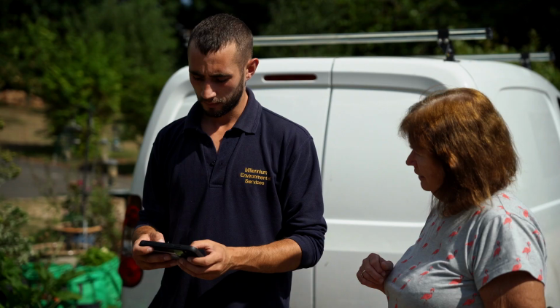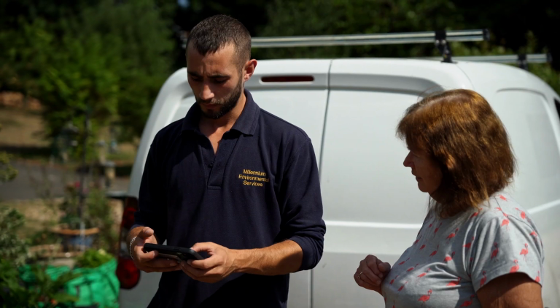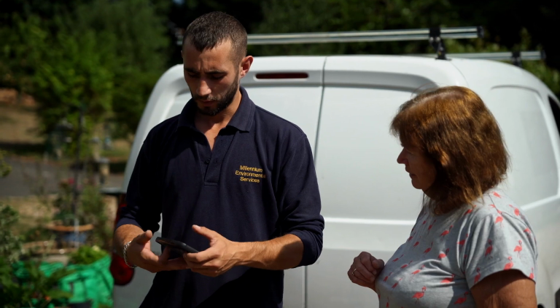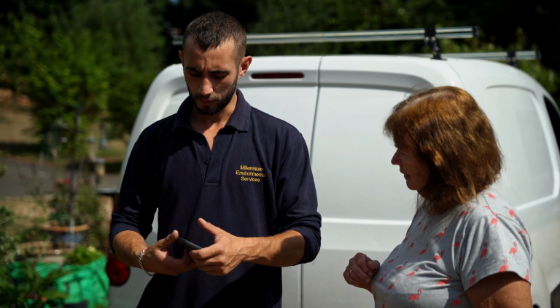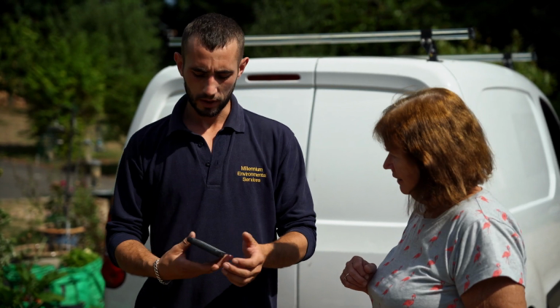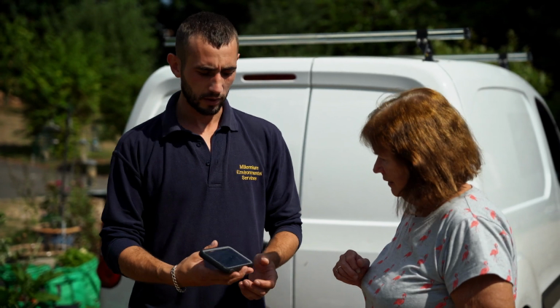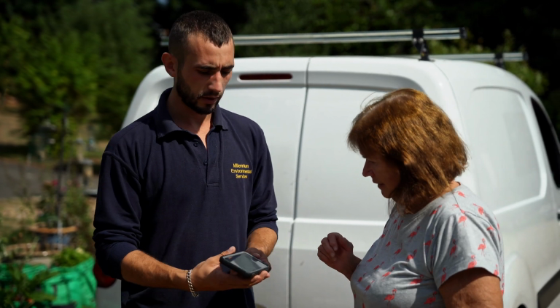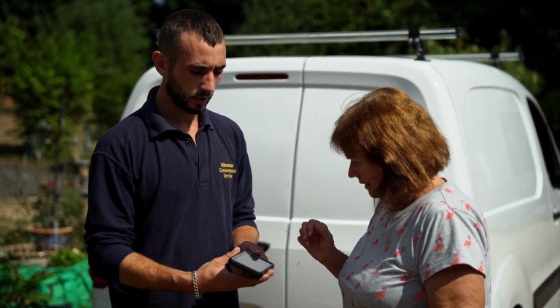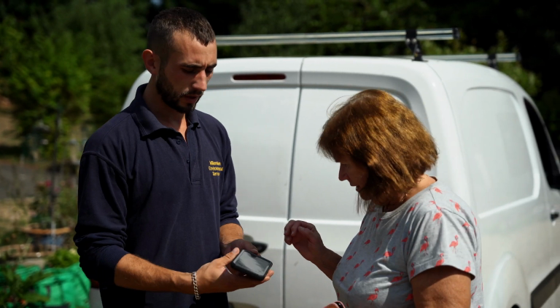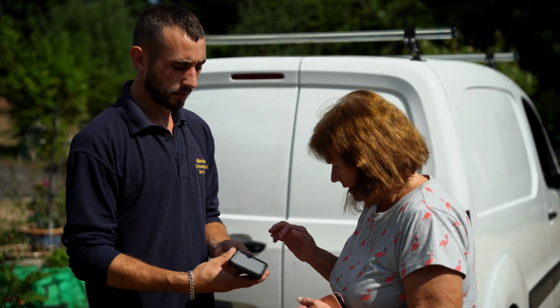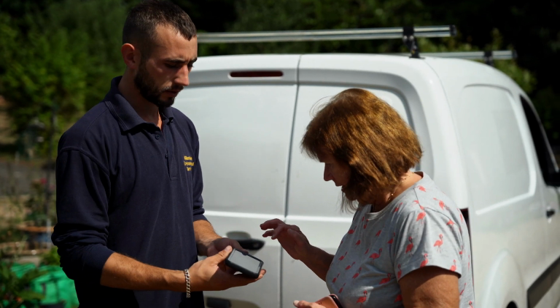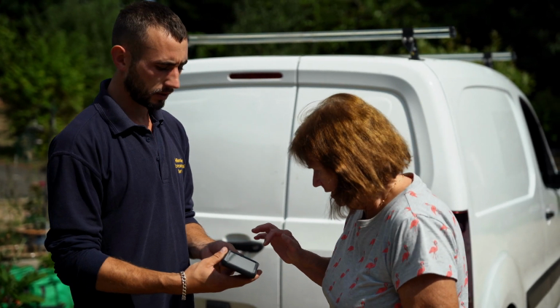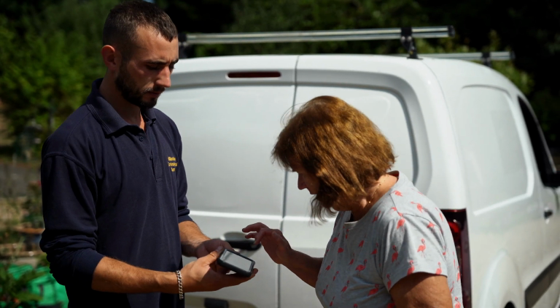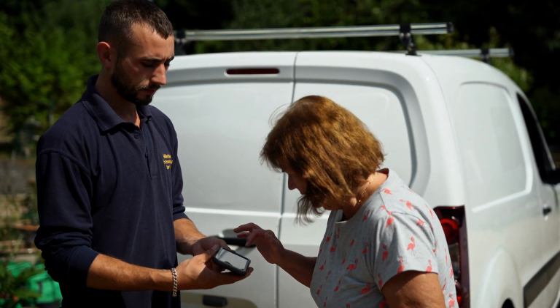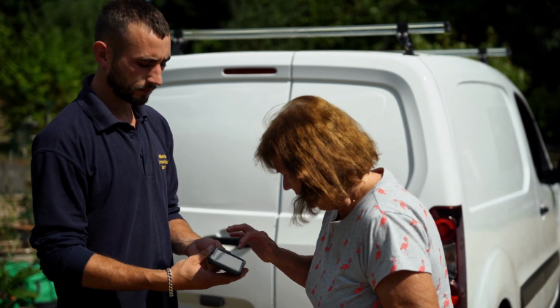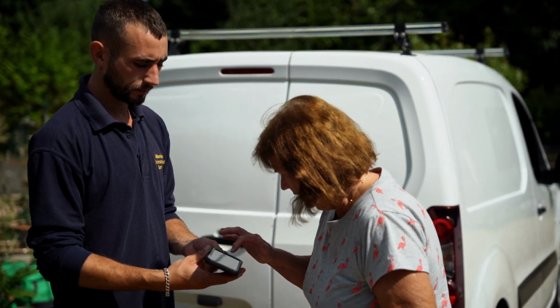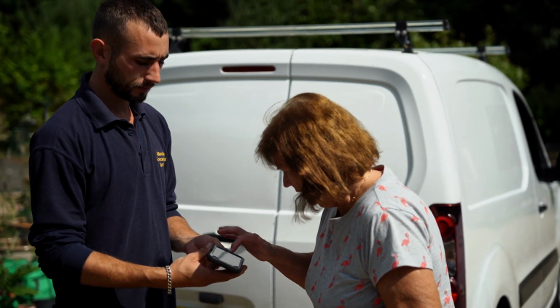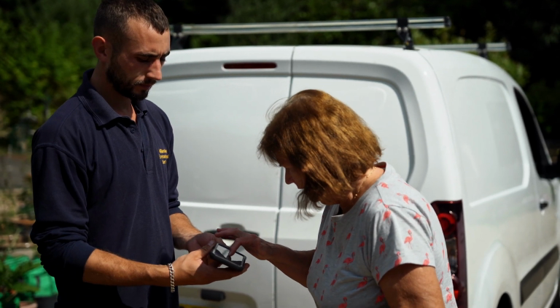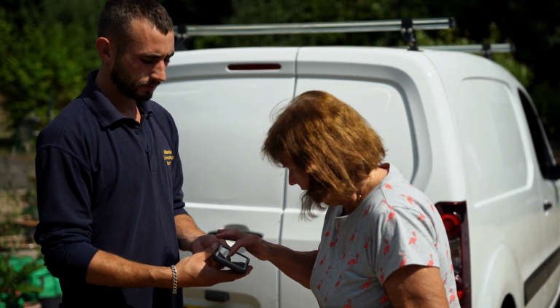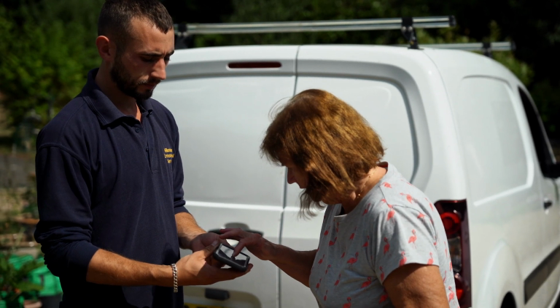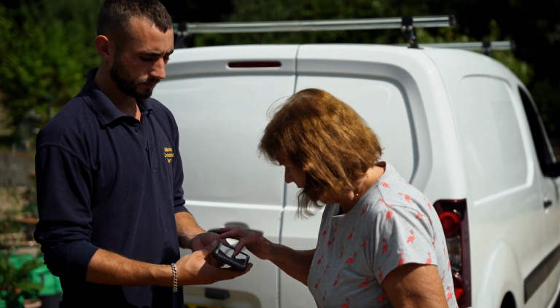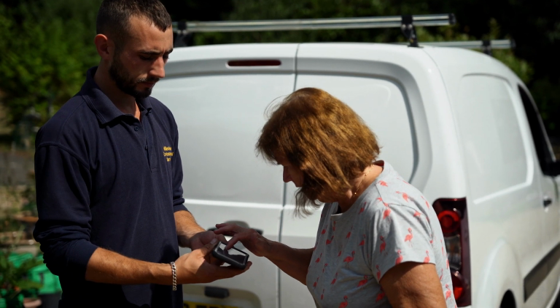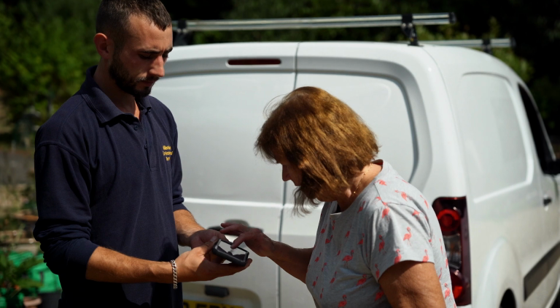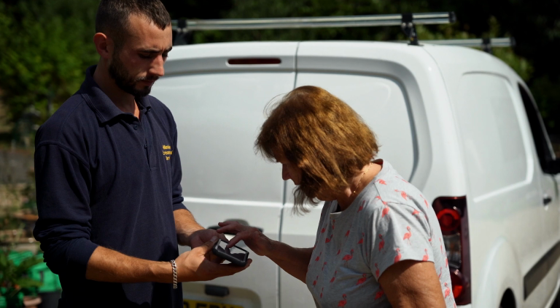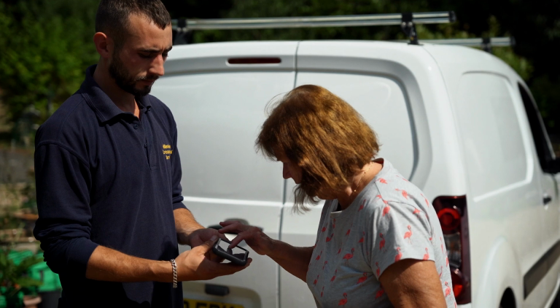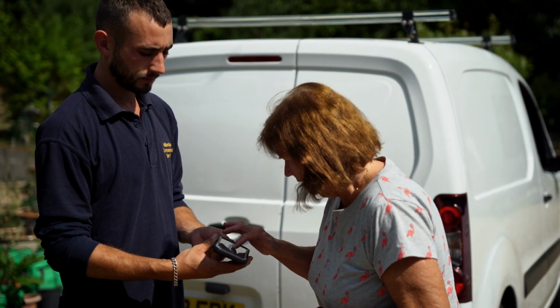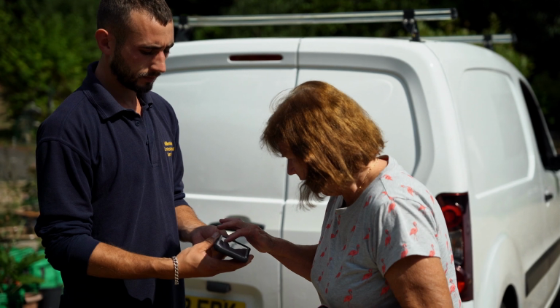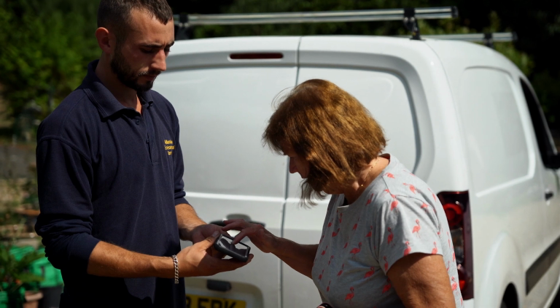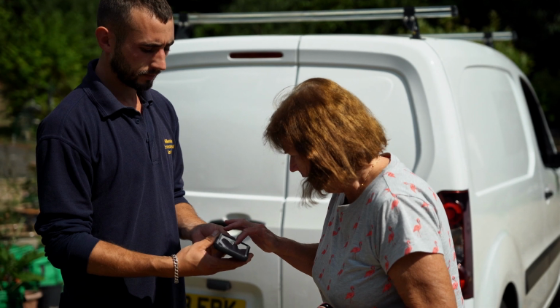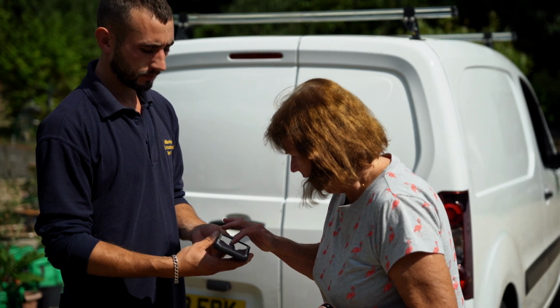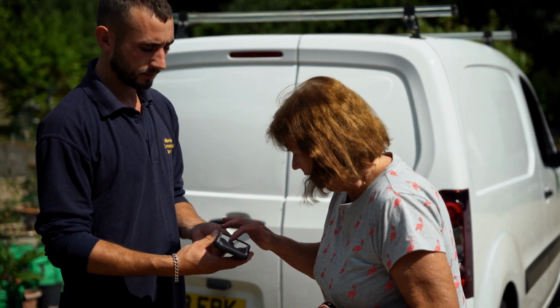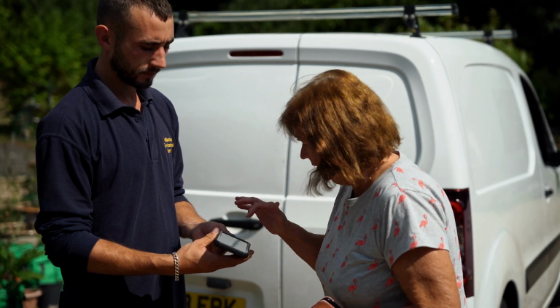This will contain all the information of the job and what has been used. Now we can see the equipment that's going to be used.